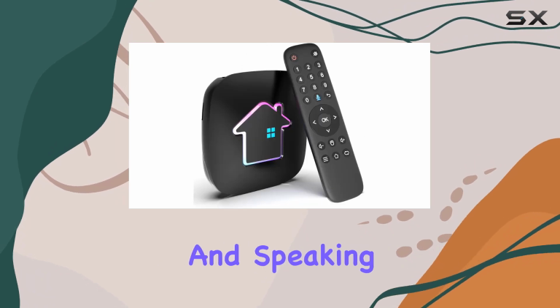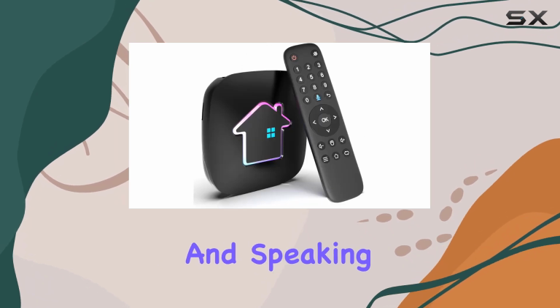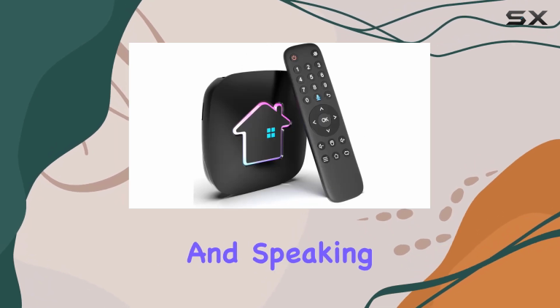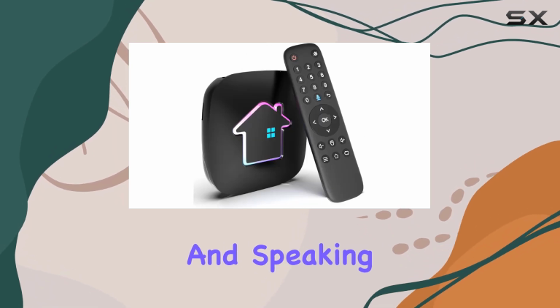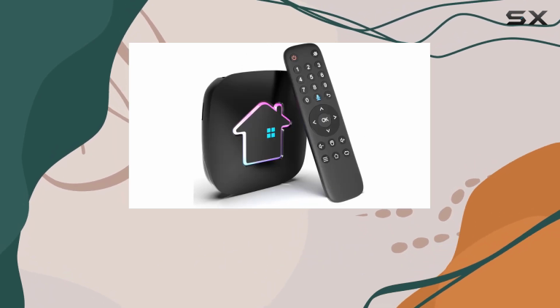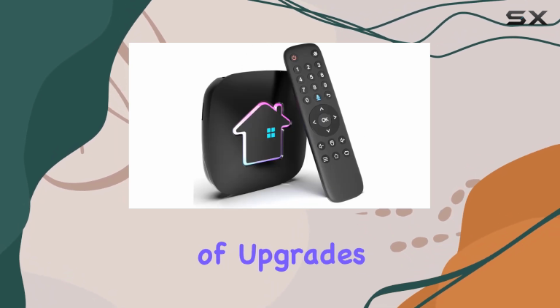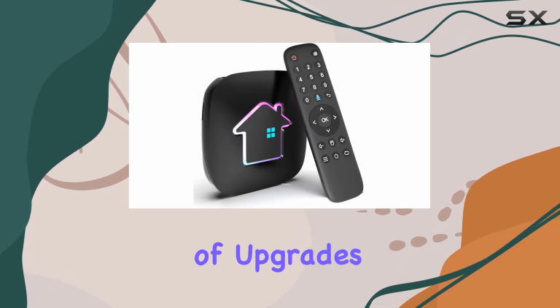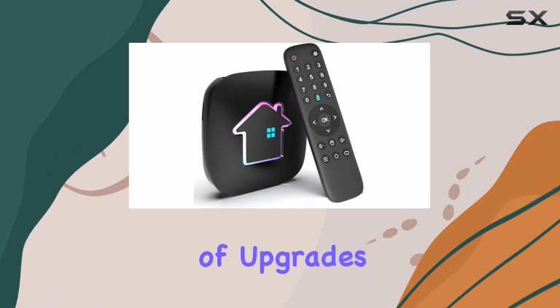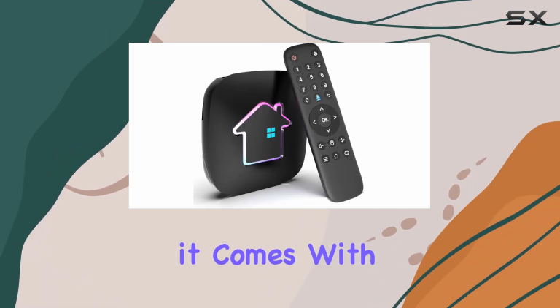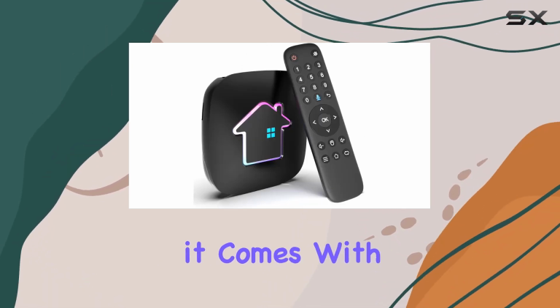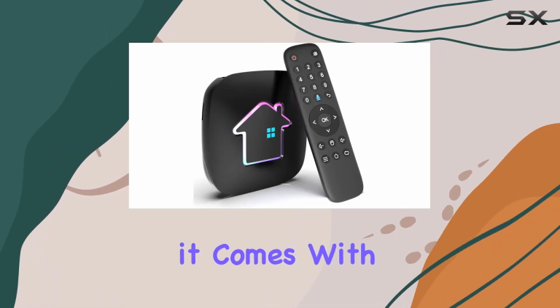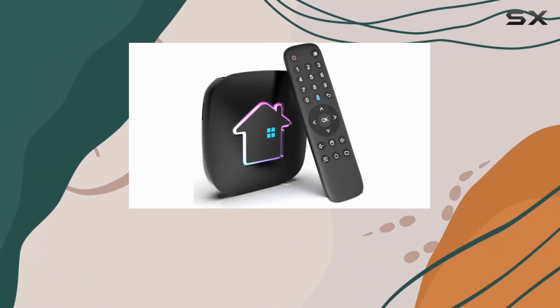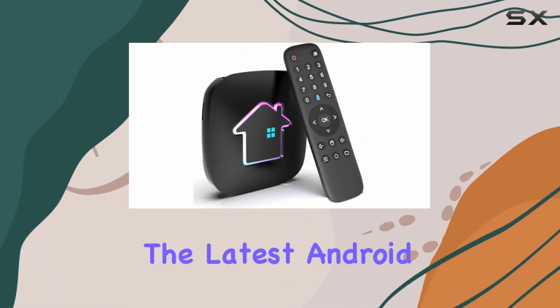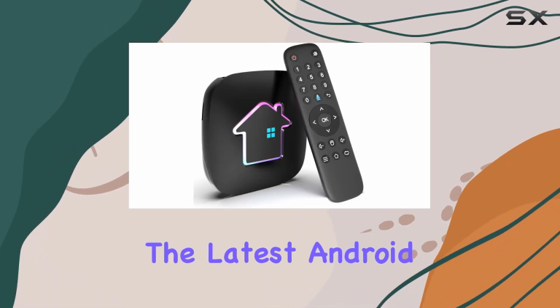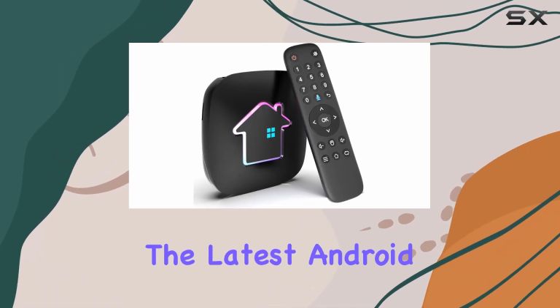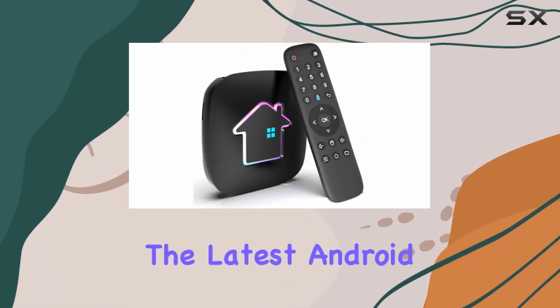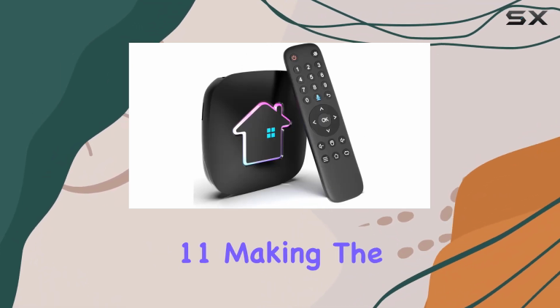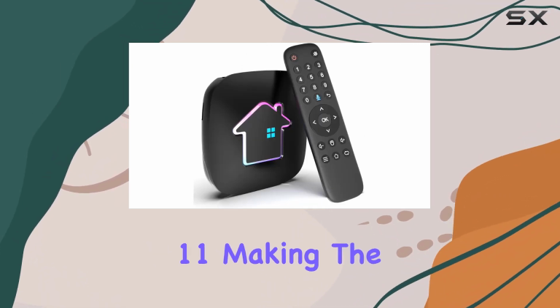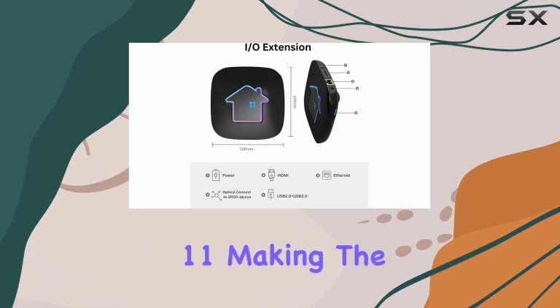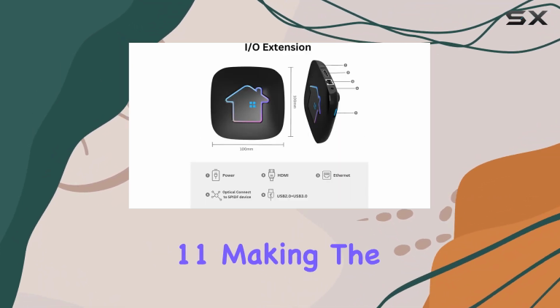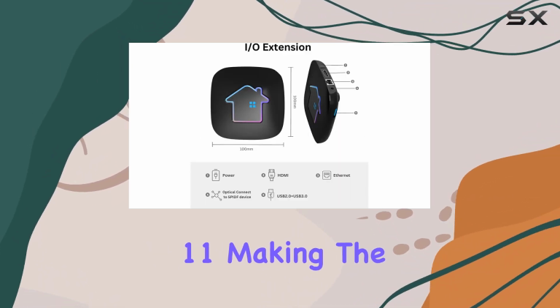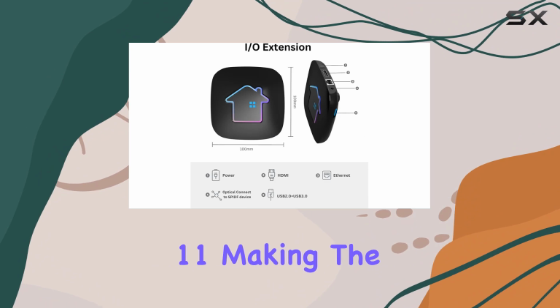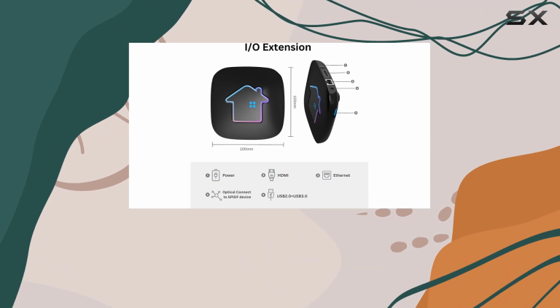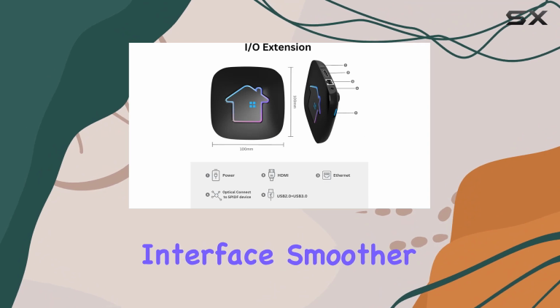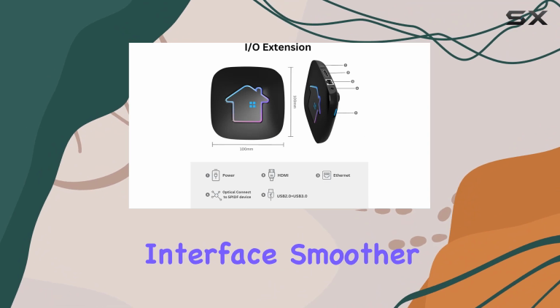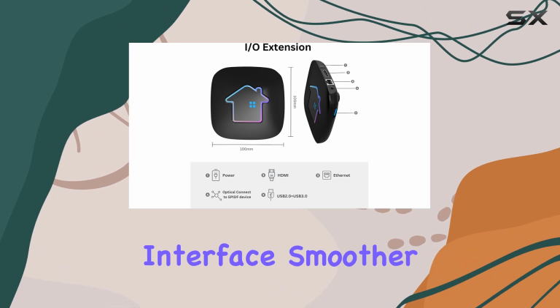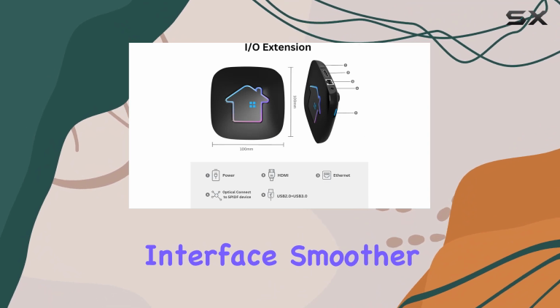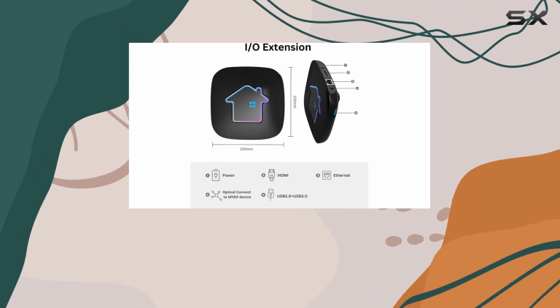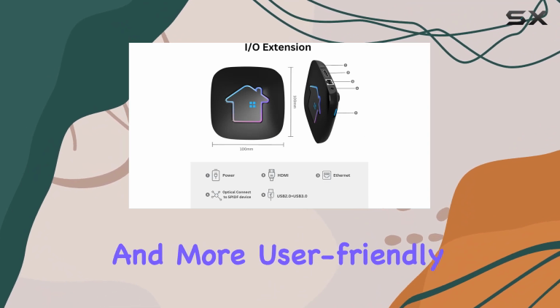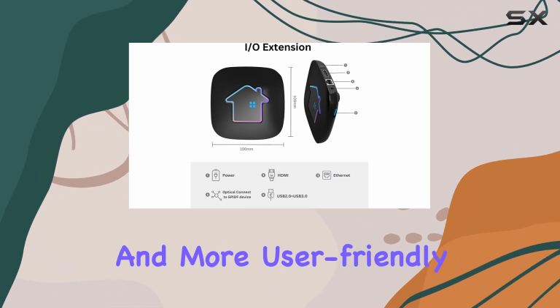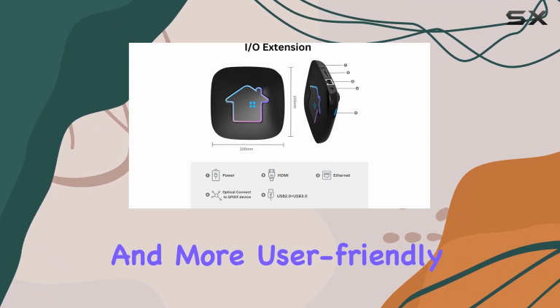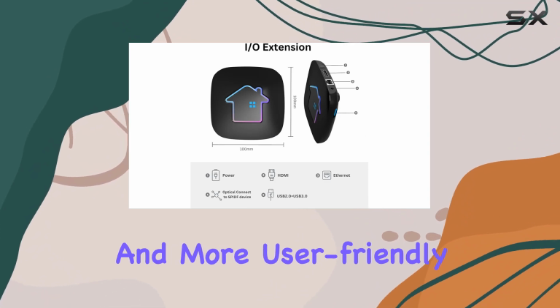And speaking of upgrades, it comes with the latest Android 11, making the interface smoother and more user-friendly.